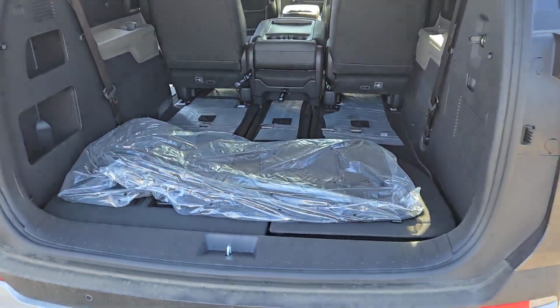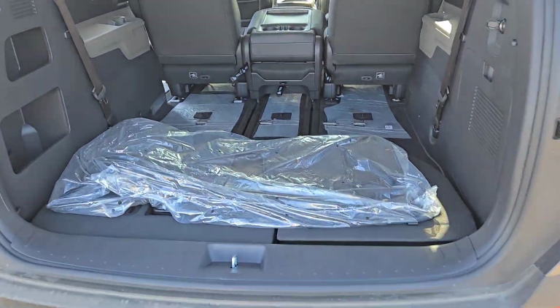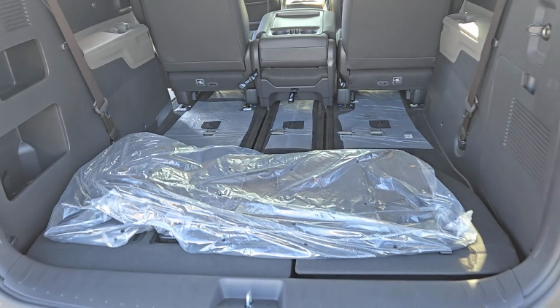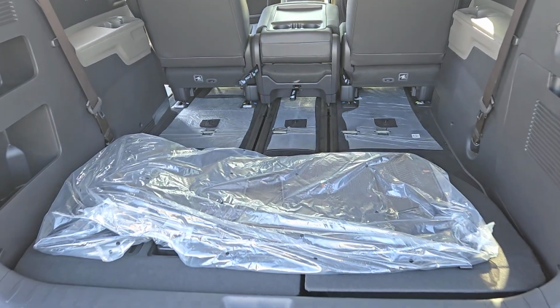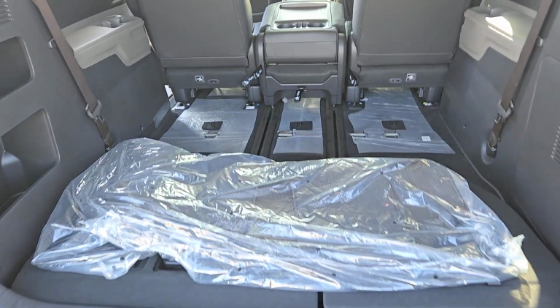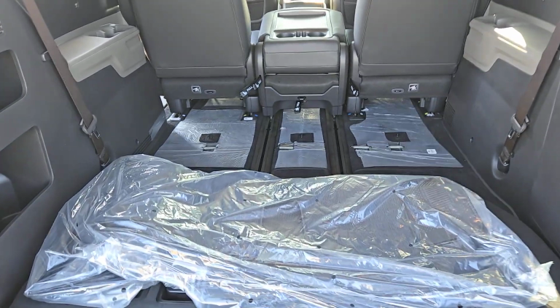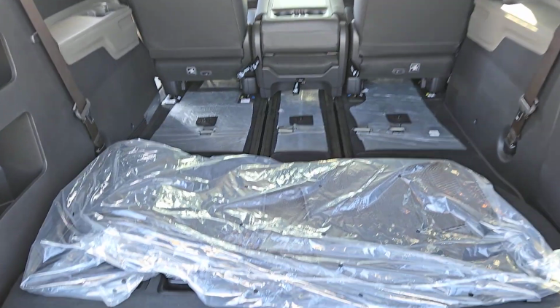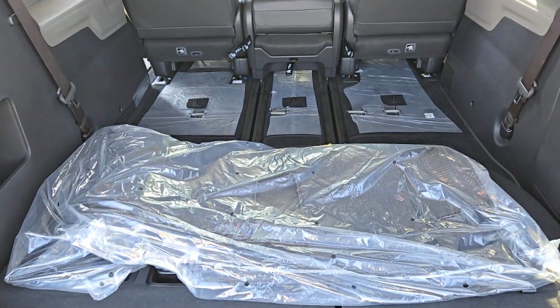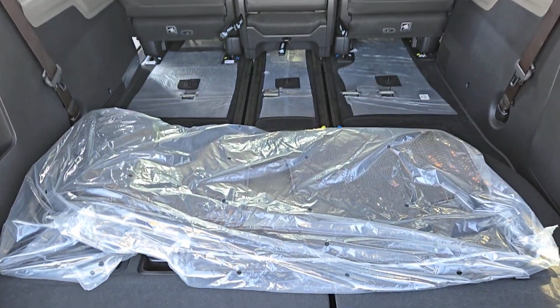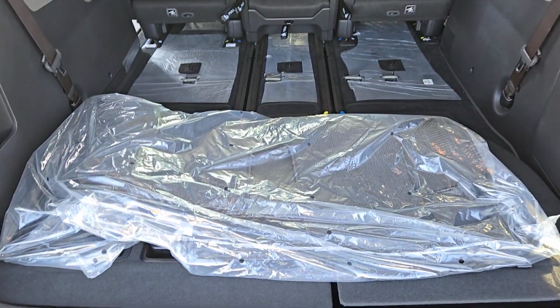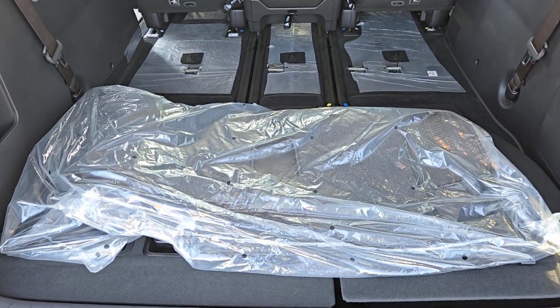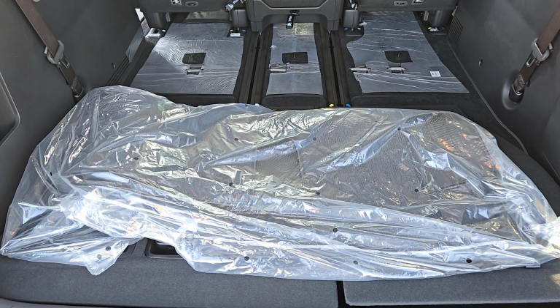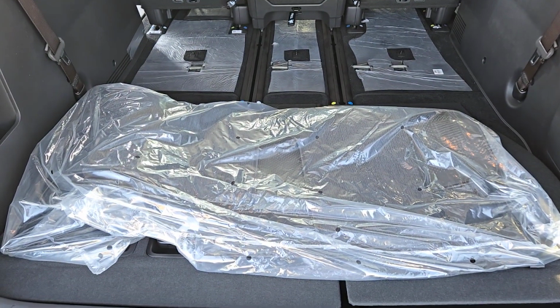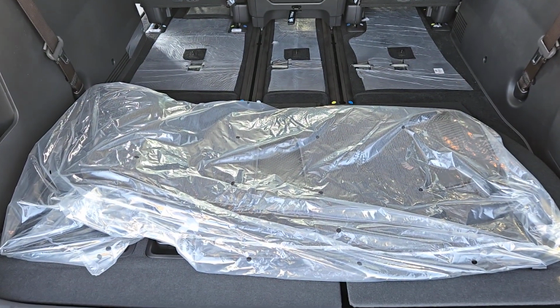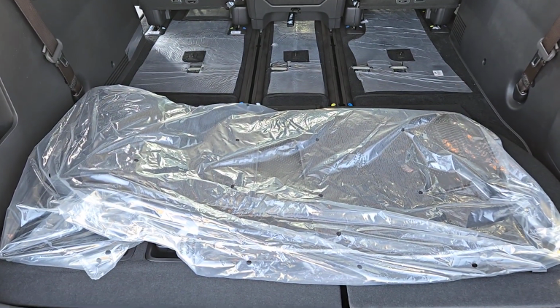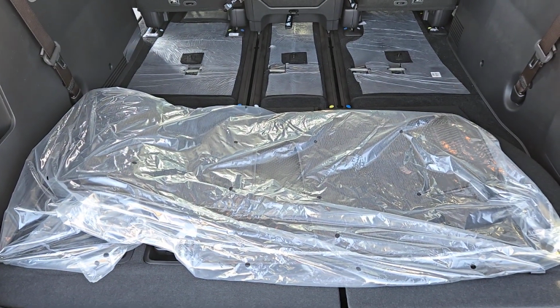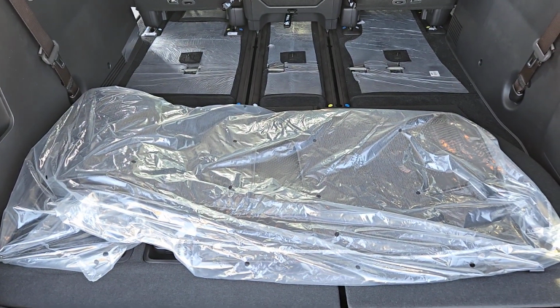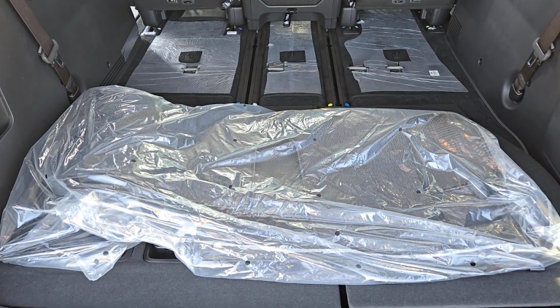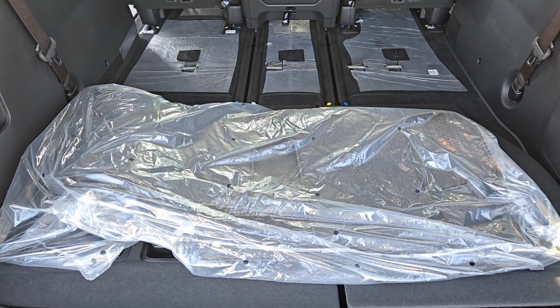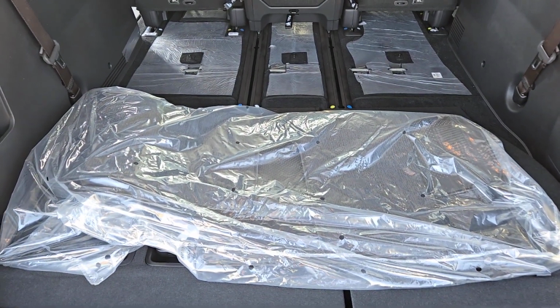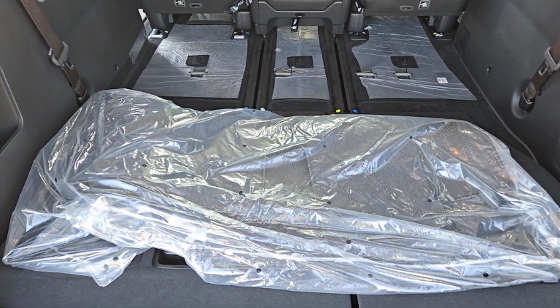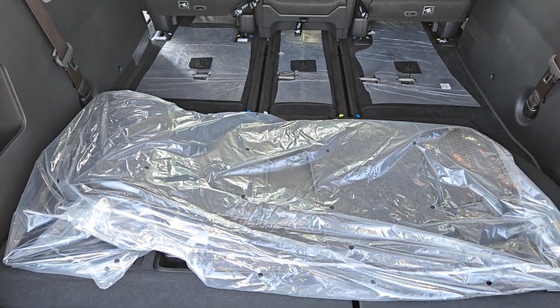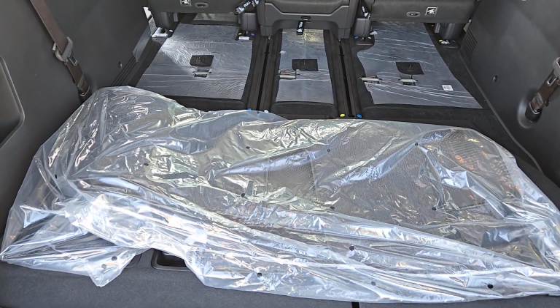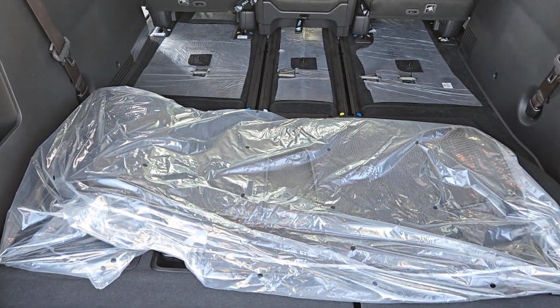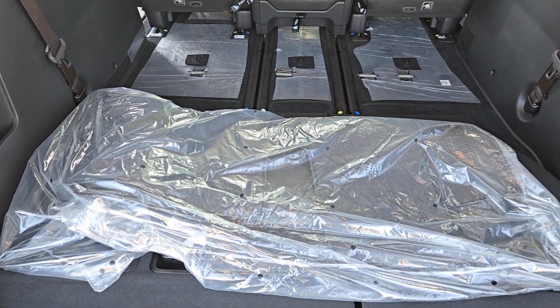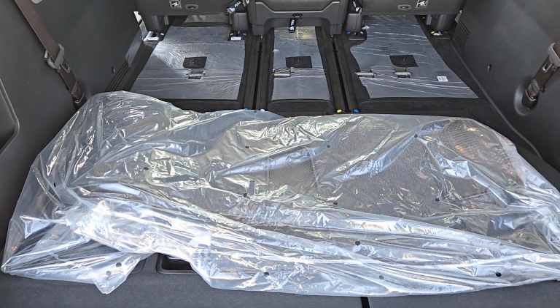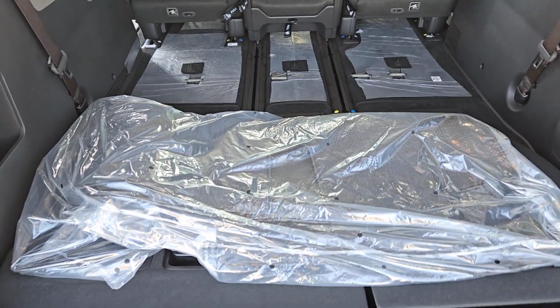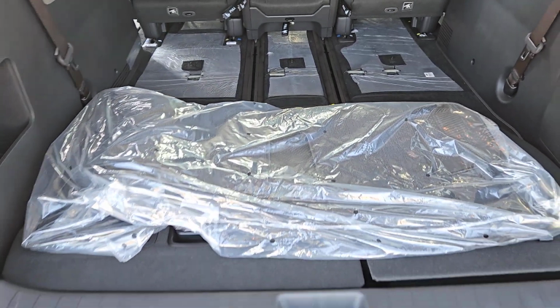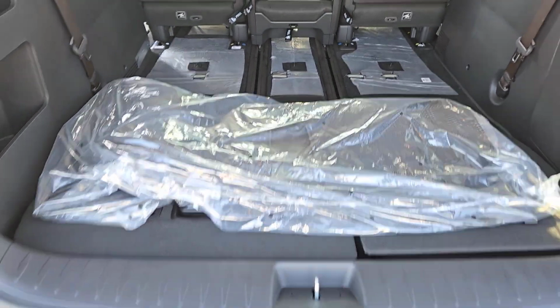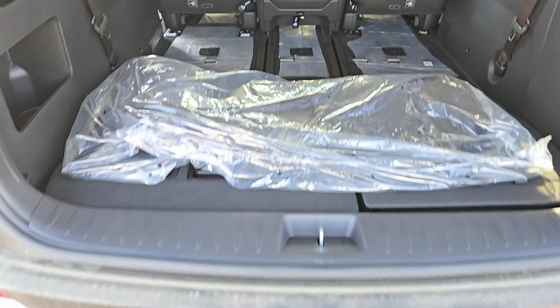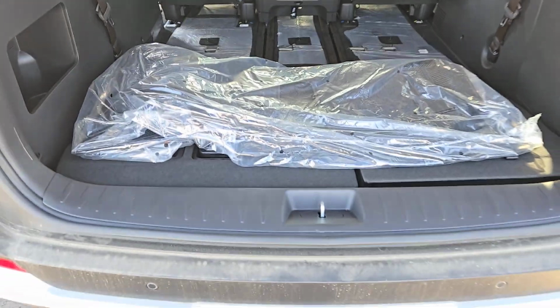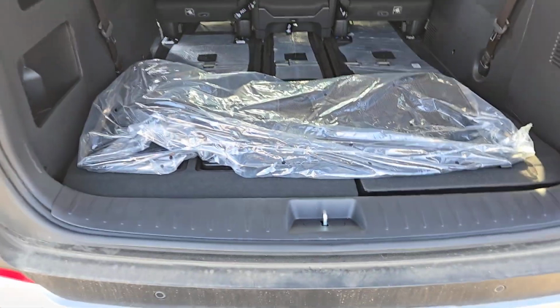Make road trips a delight in this comfort-focused Carnival. Come in for a test drive — our team will make it the best part of your day.